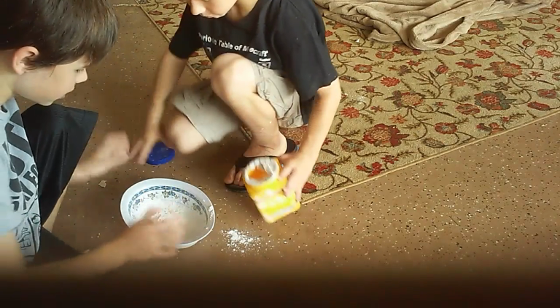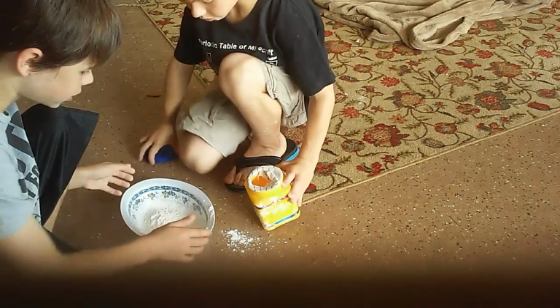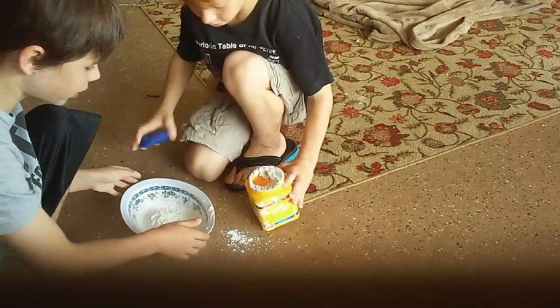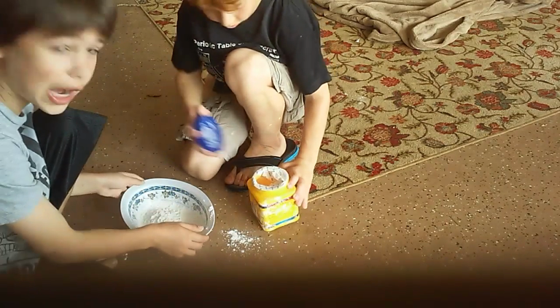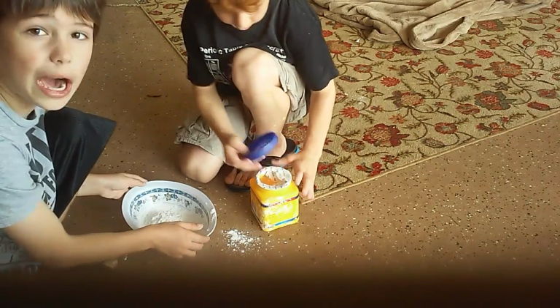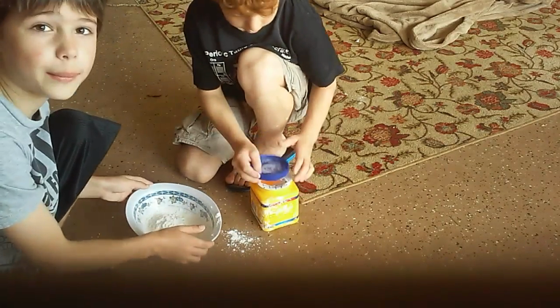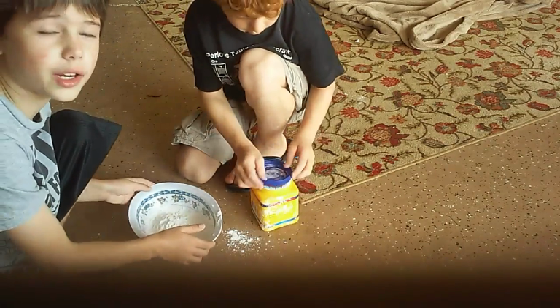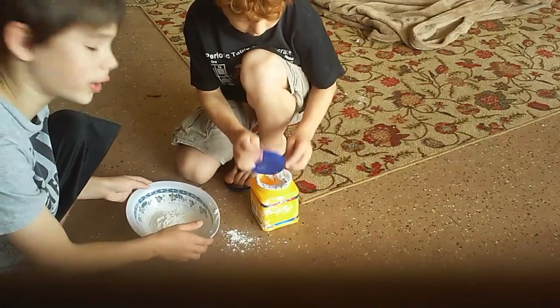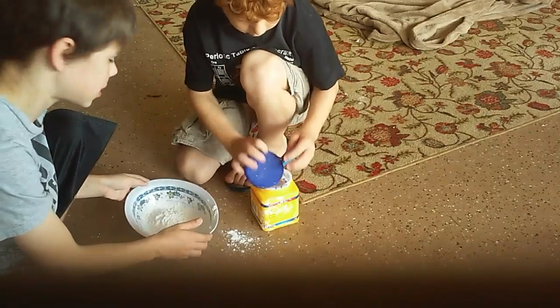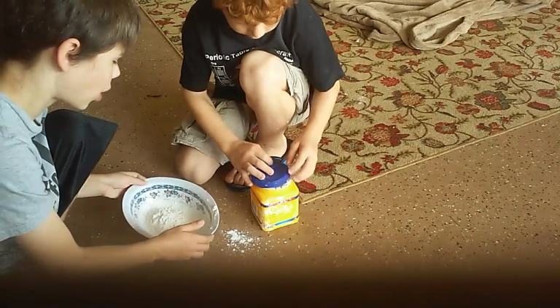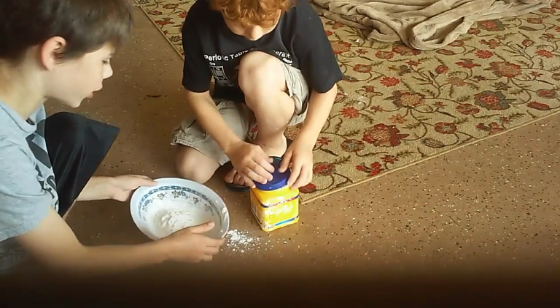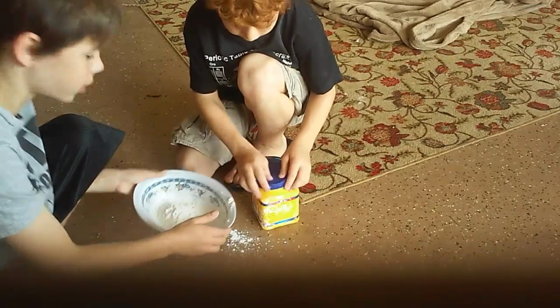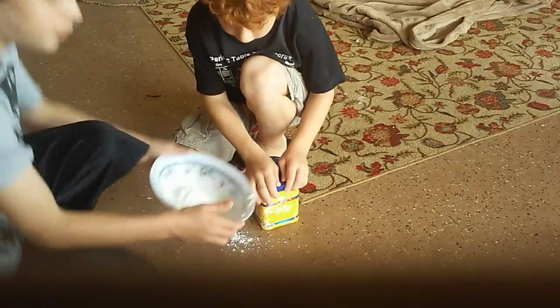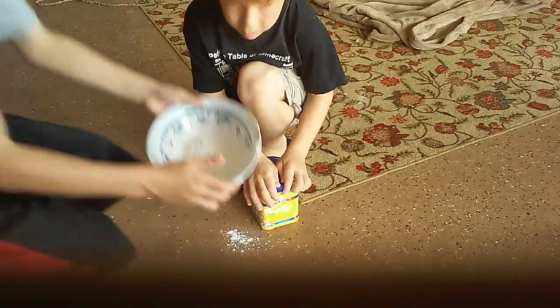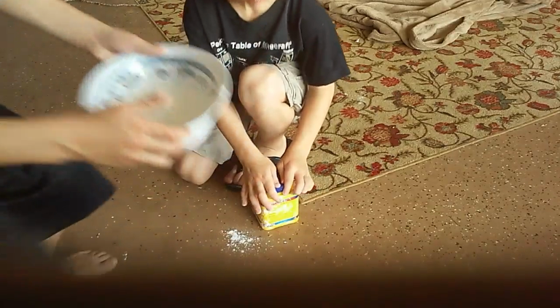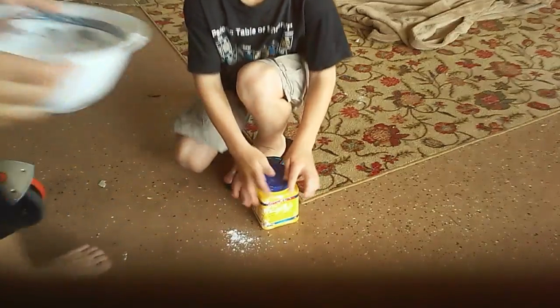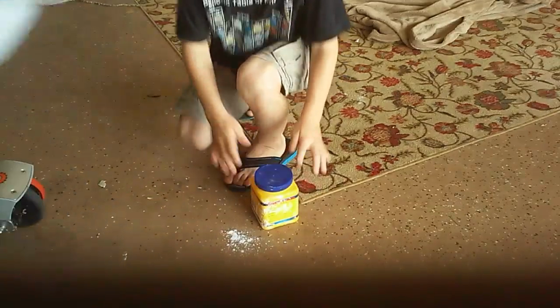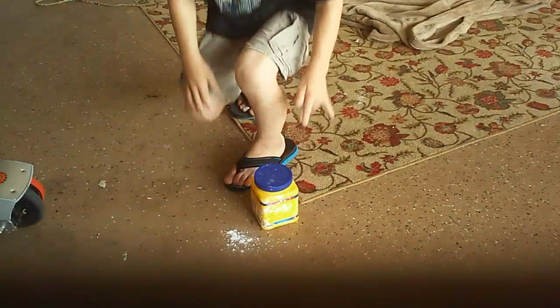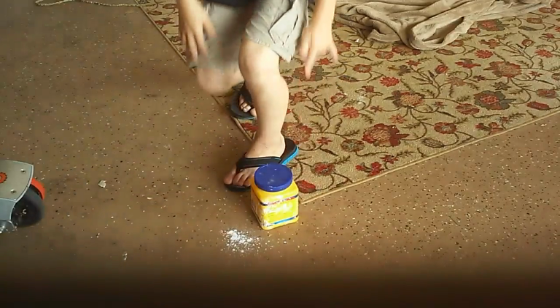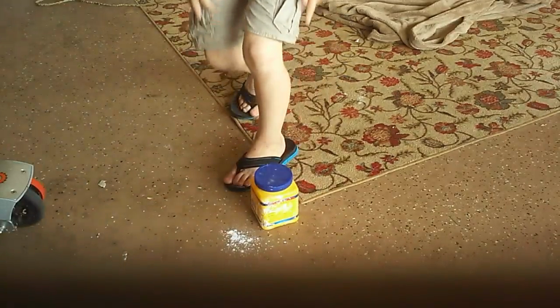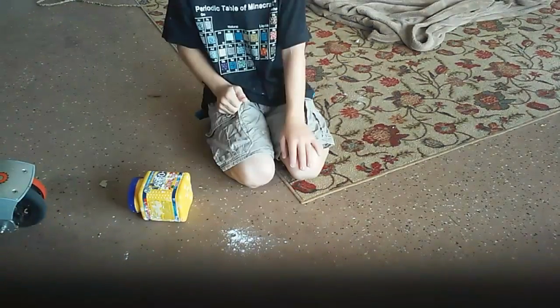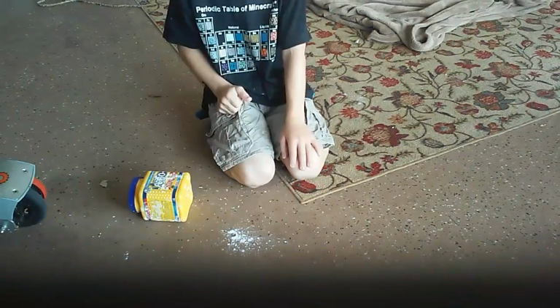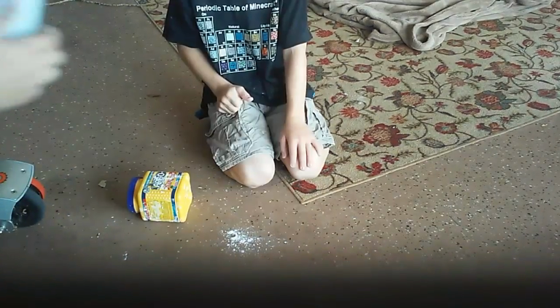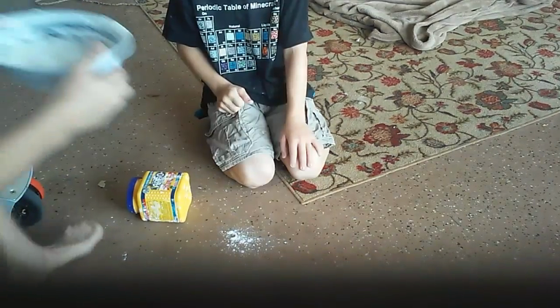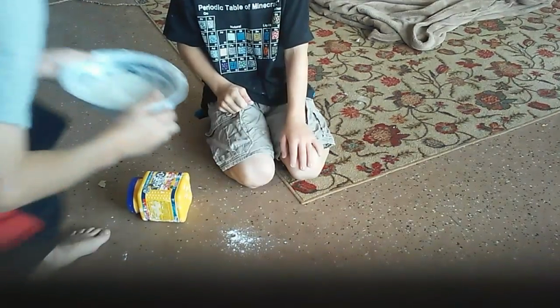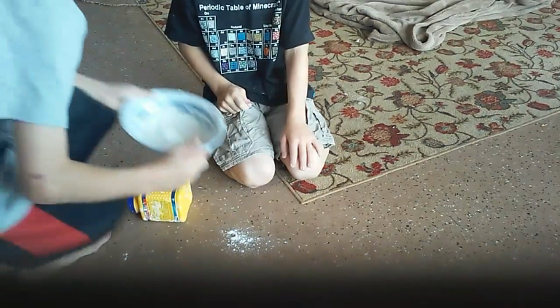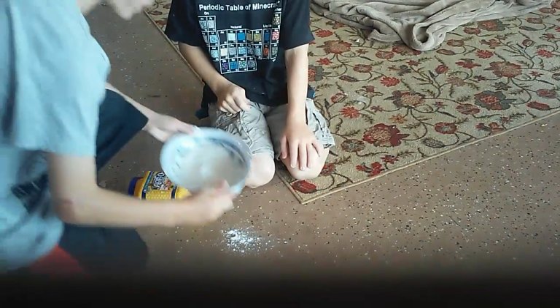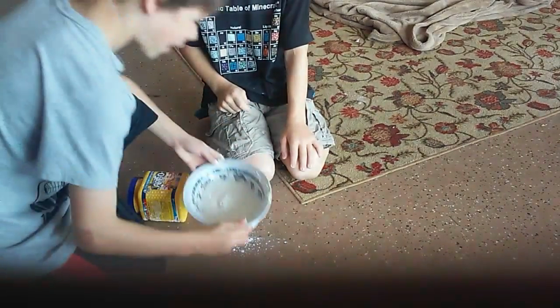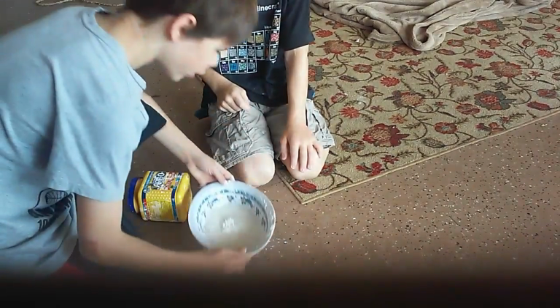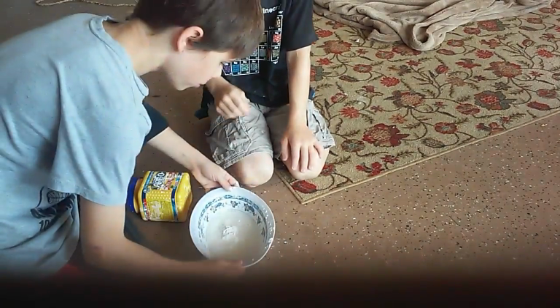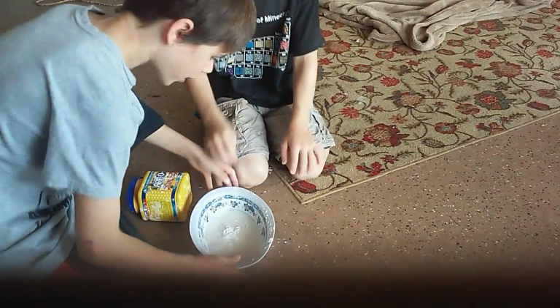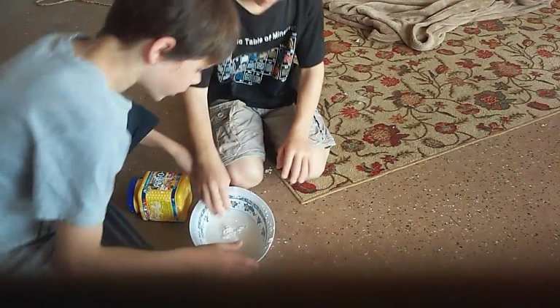So now I'm going to go get some water. So I'm back and we have water.